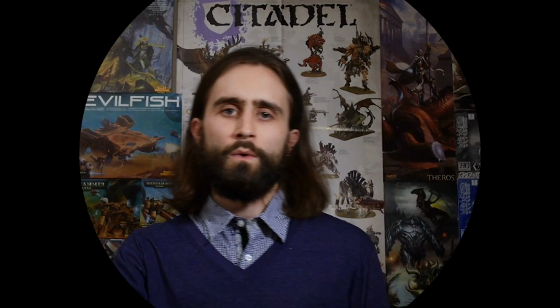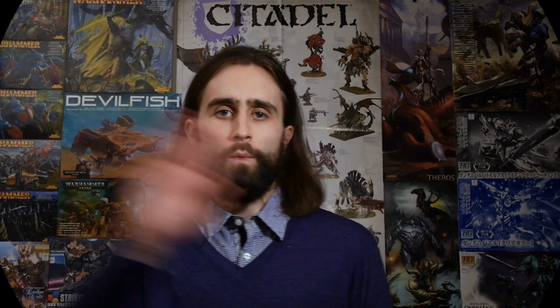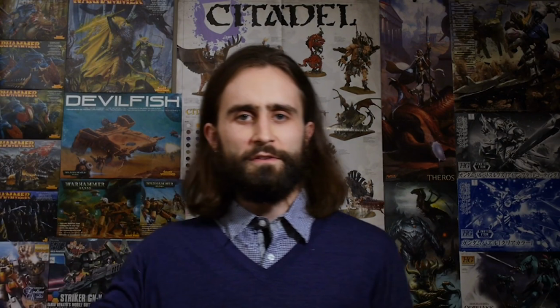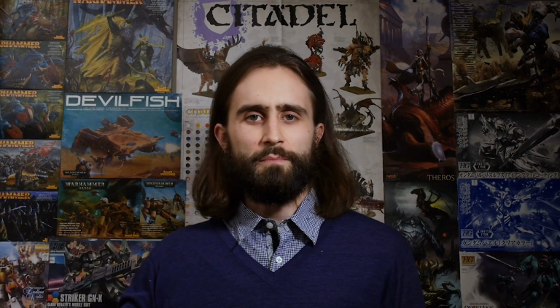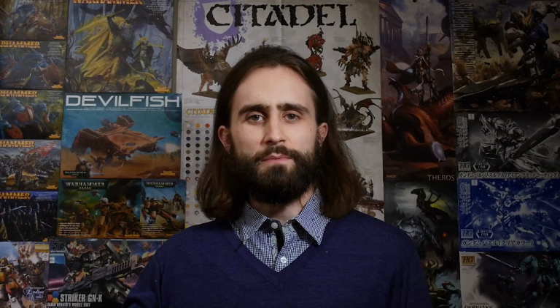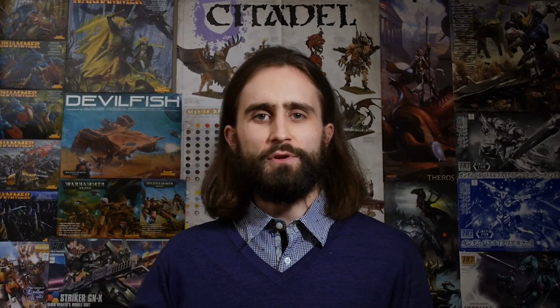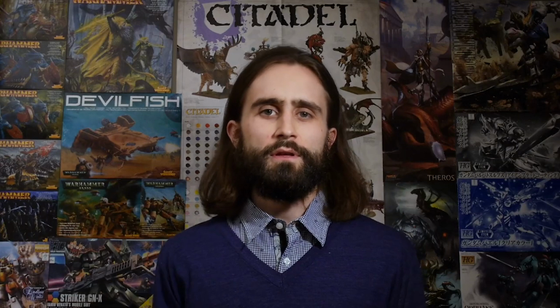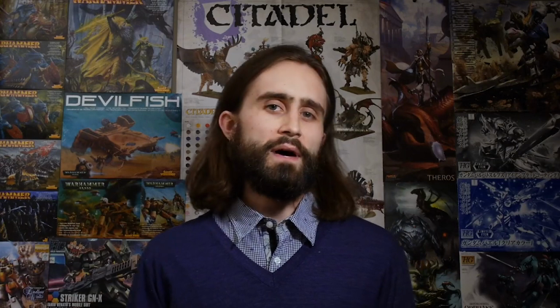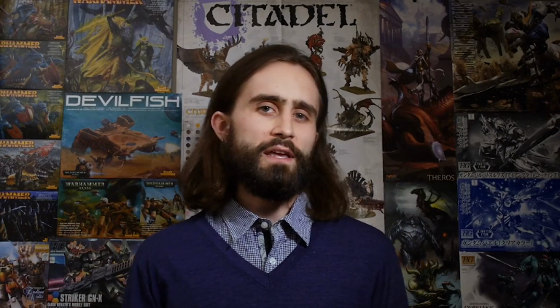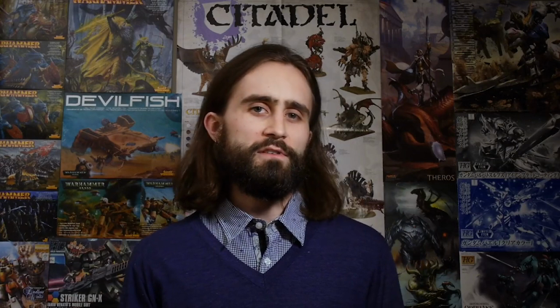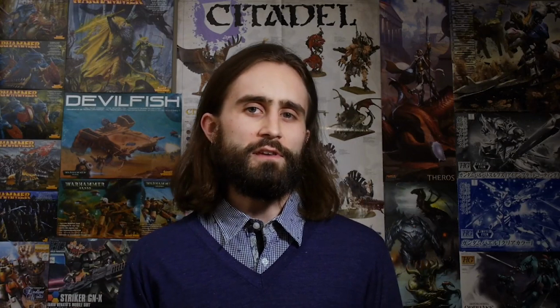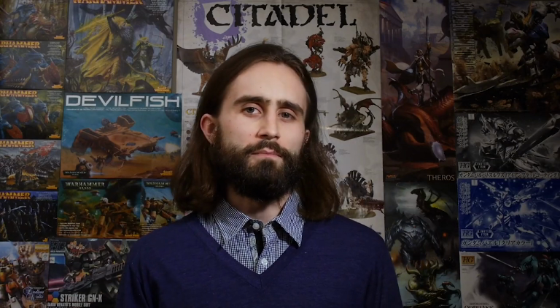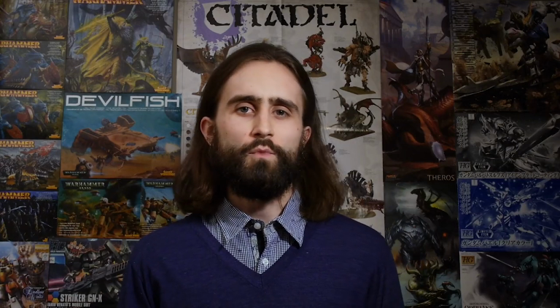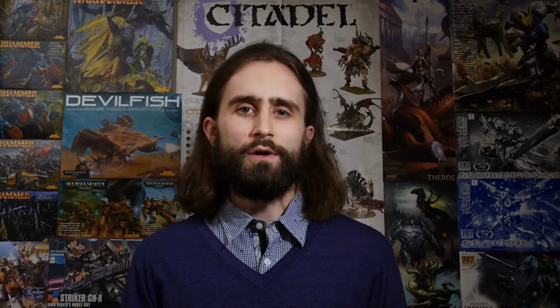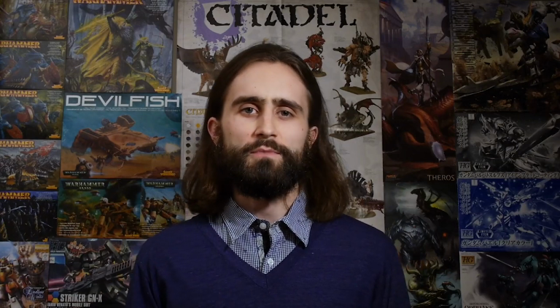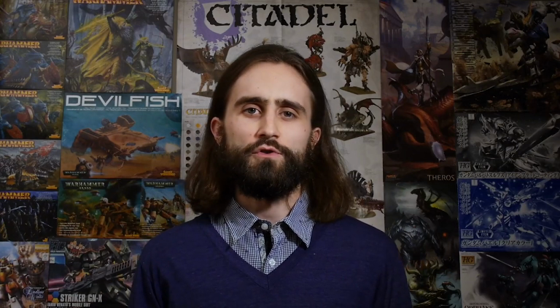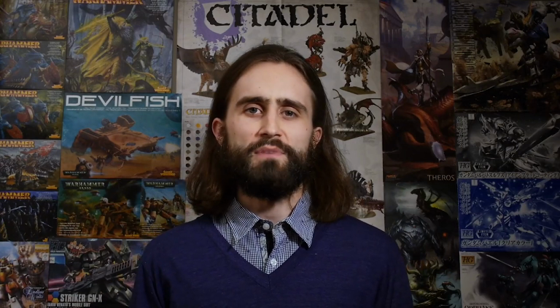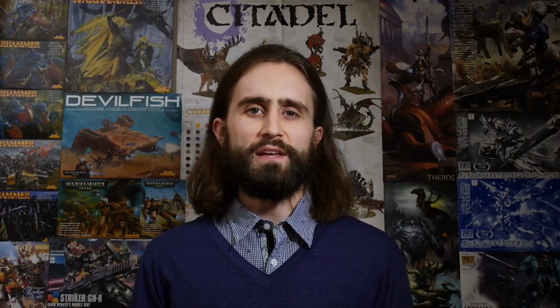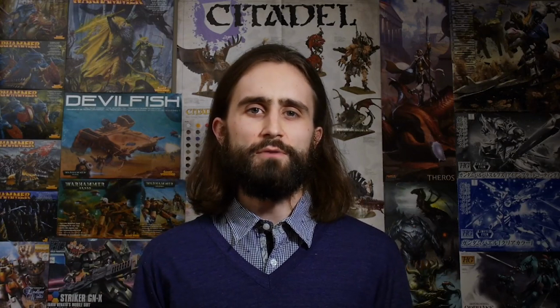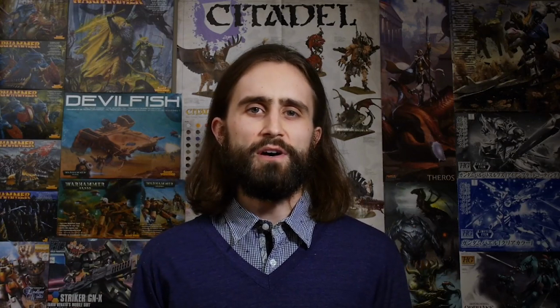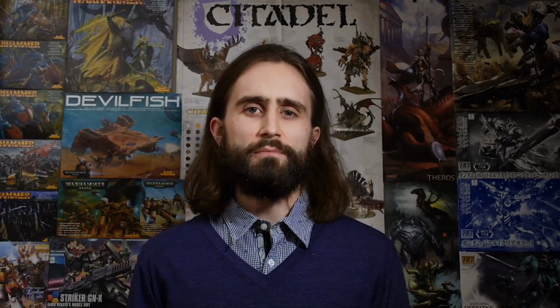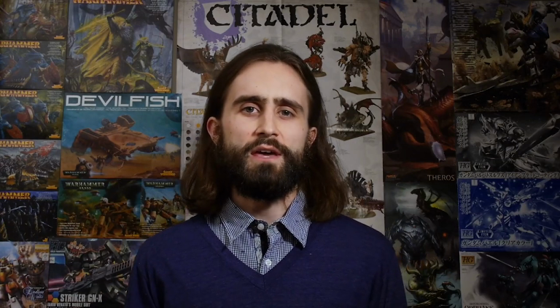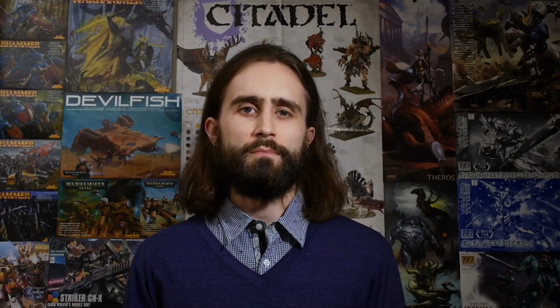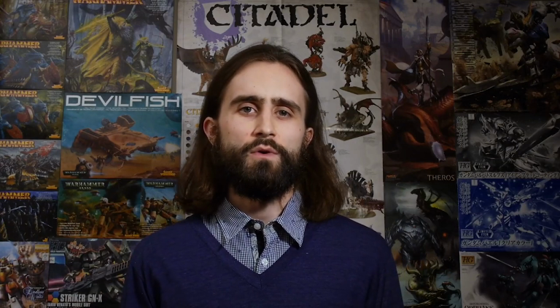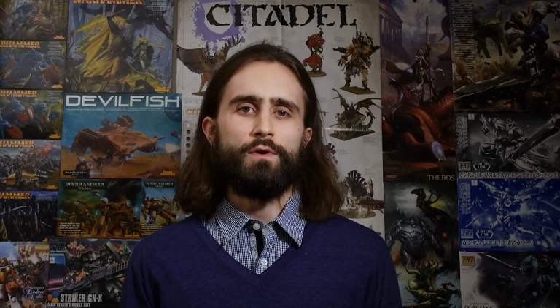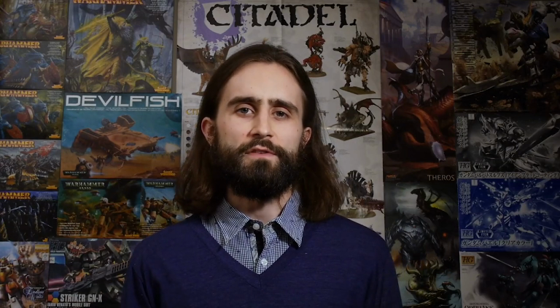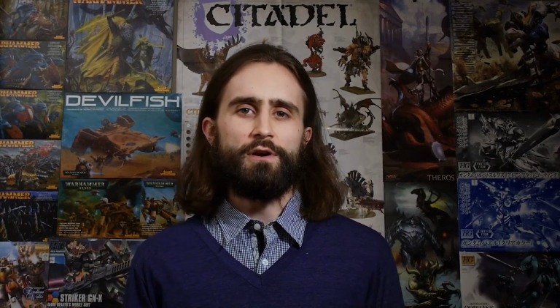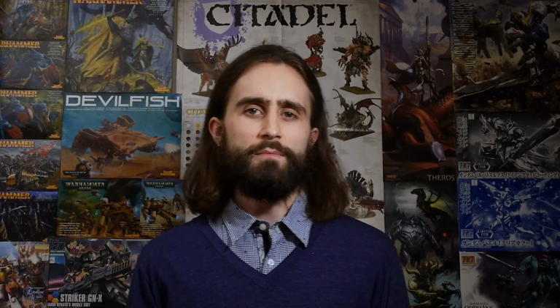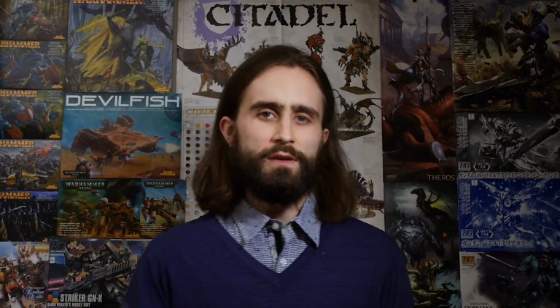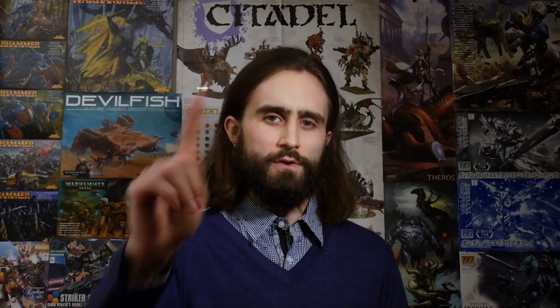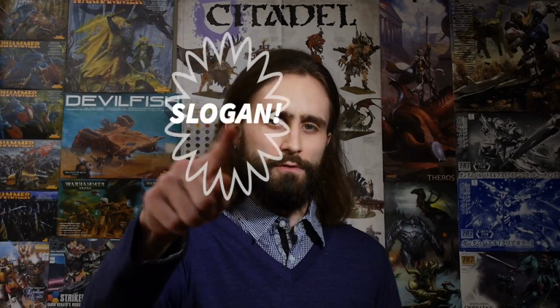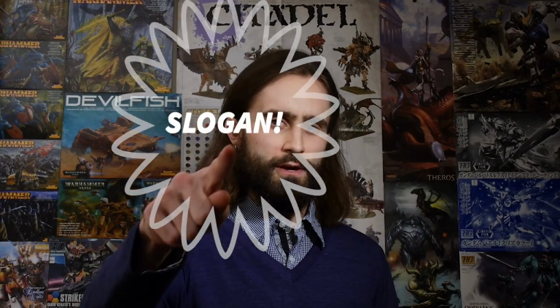What's up, people? My name is Liam. Welcome to Millennial Model Mayhem, where it's your hobby, your way.